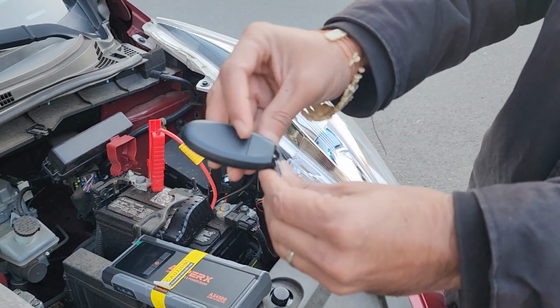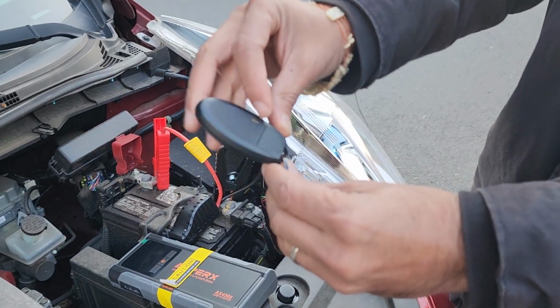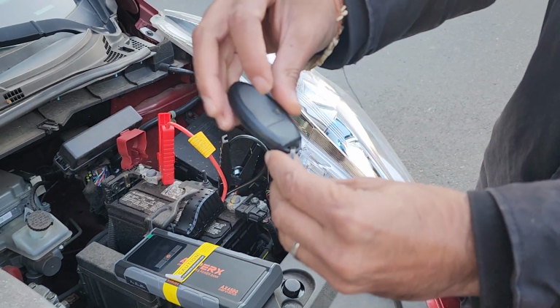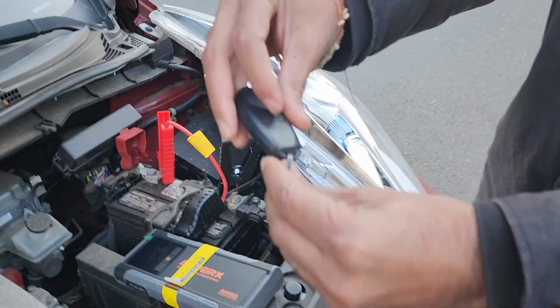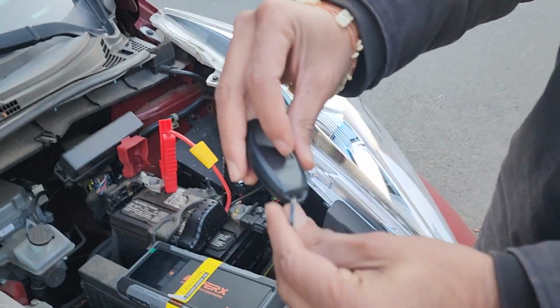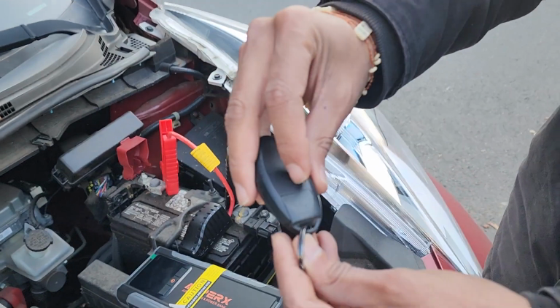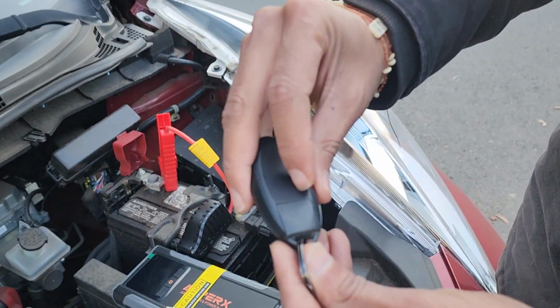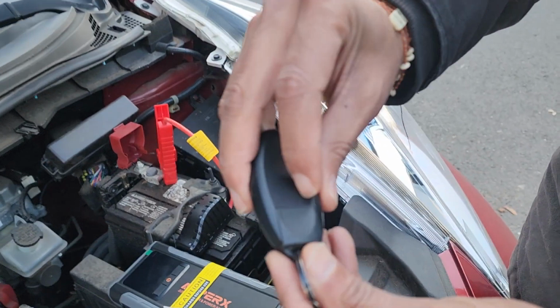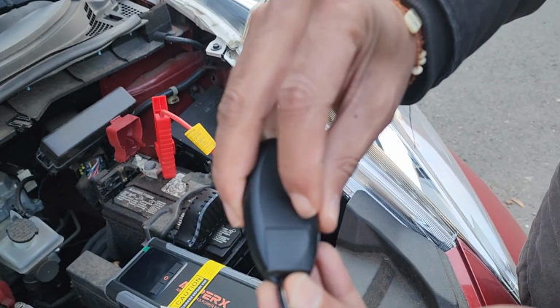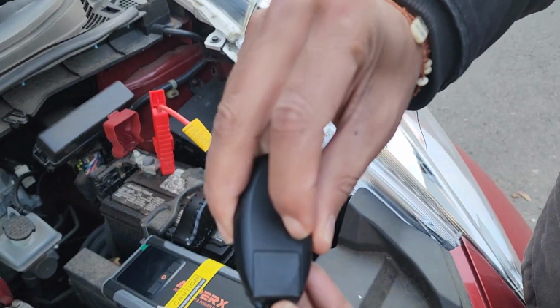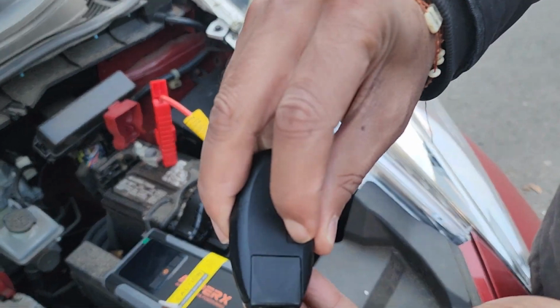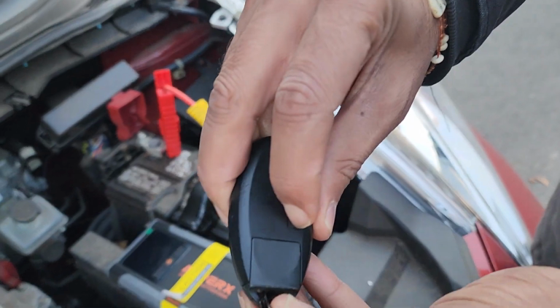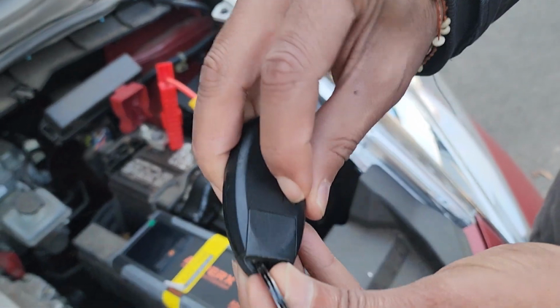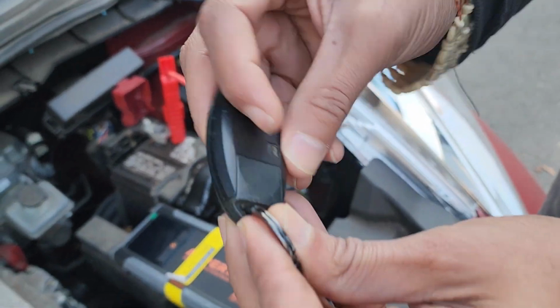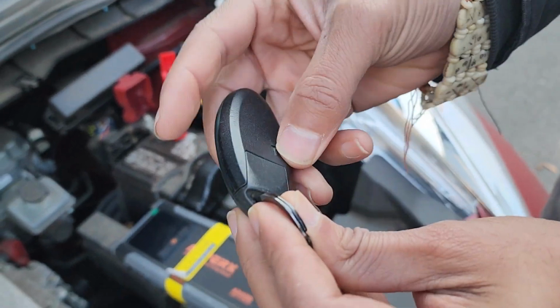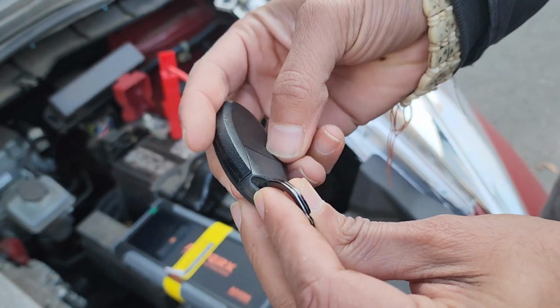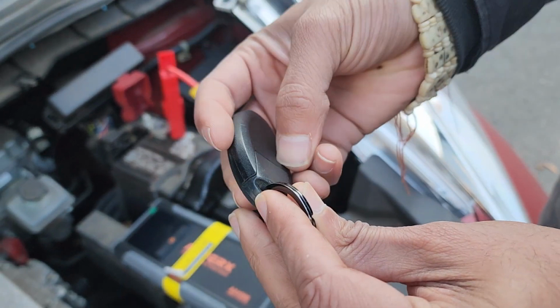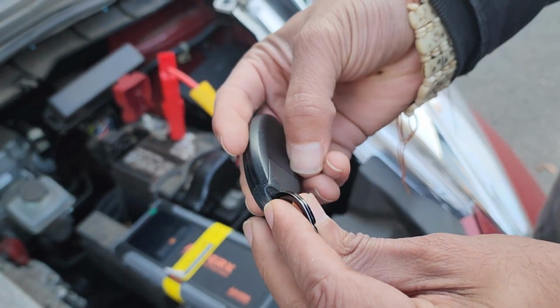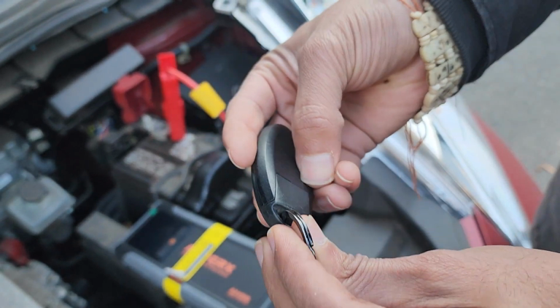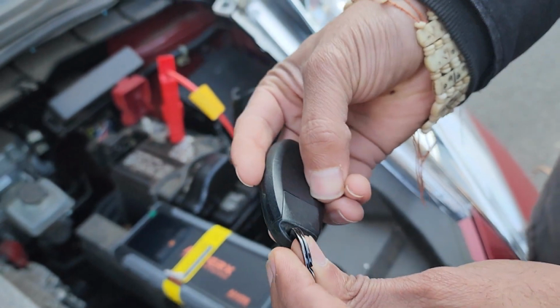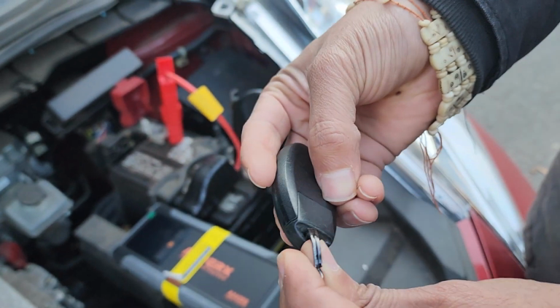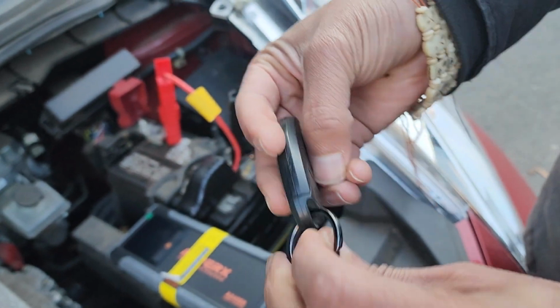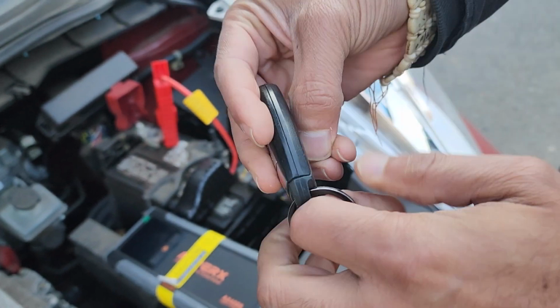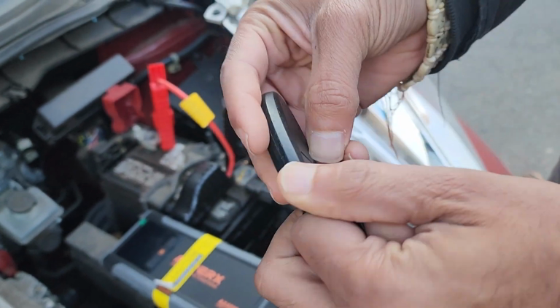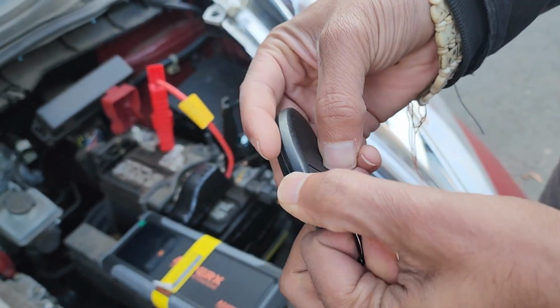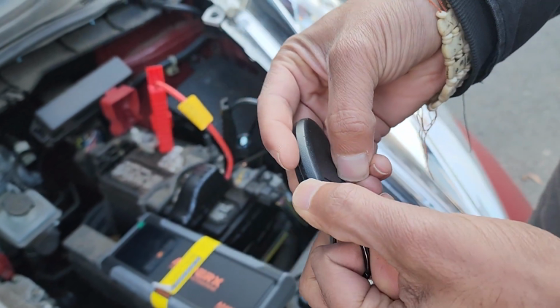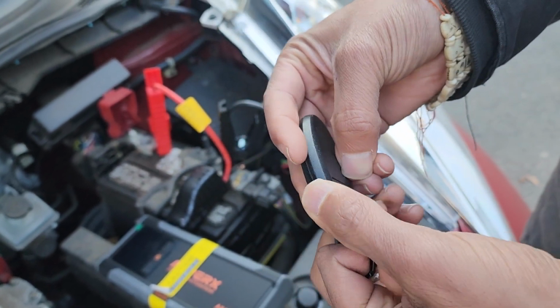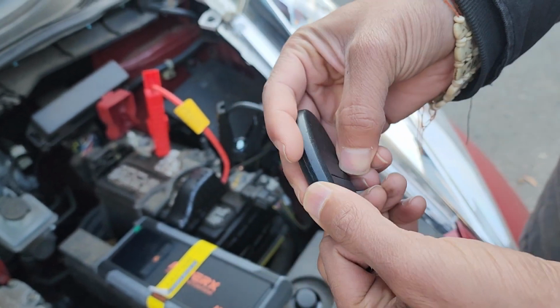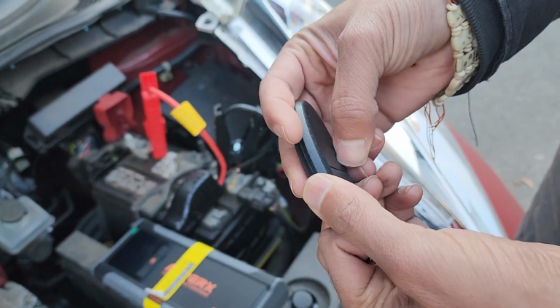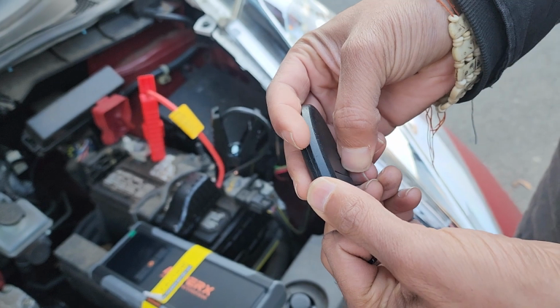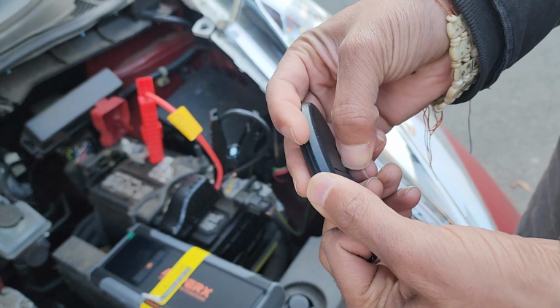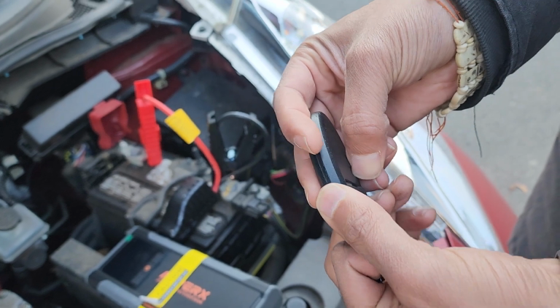There's a button right here so you can get the key out in case anybody needs to see that. Let me pull it out — there you go.